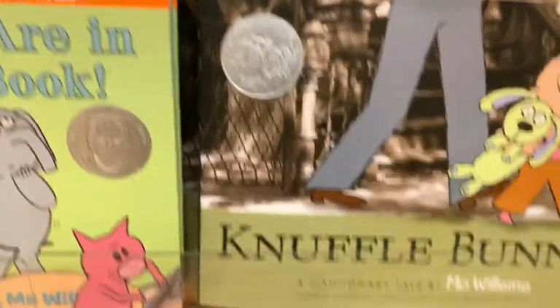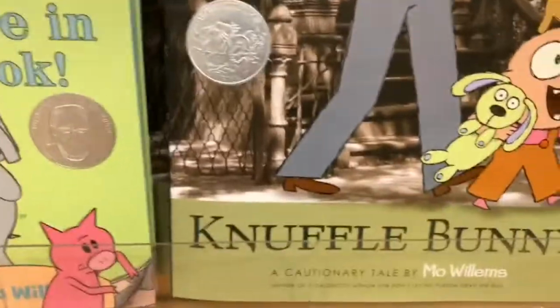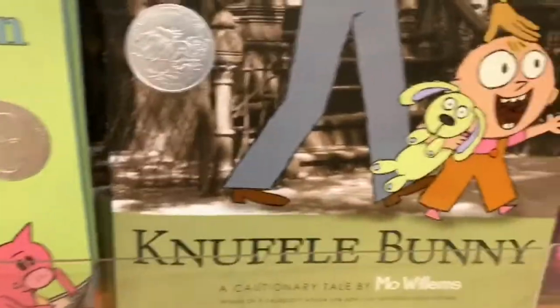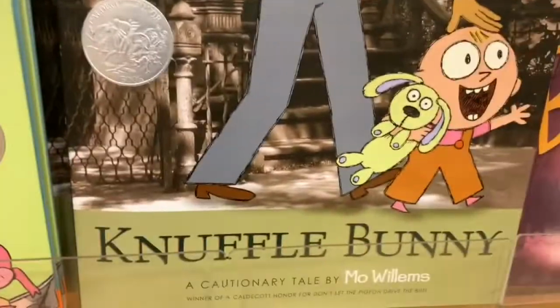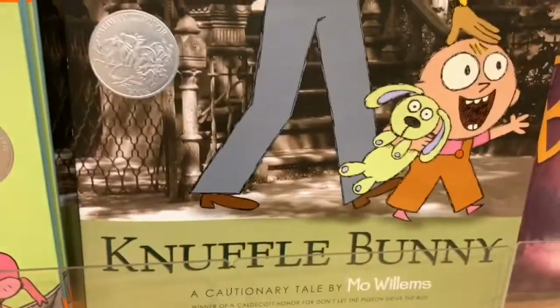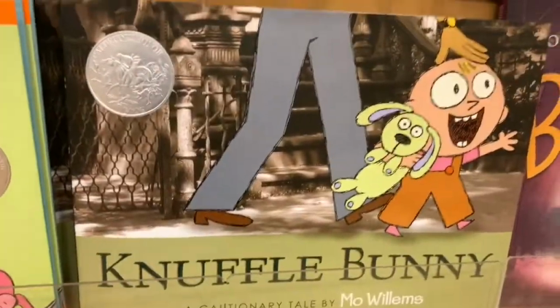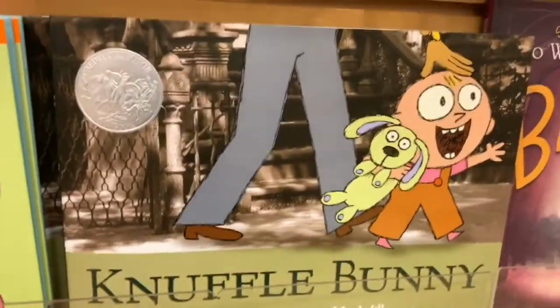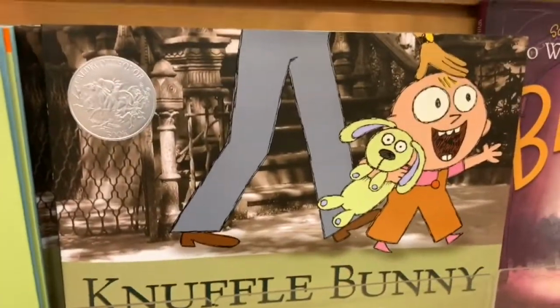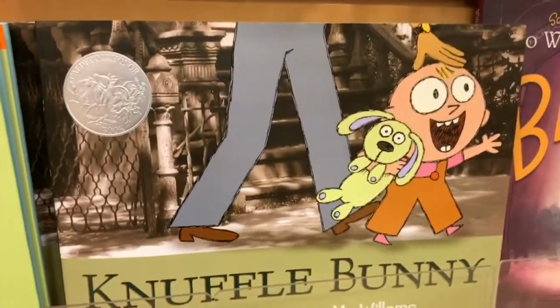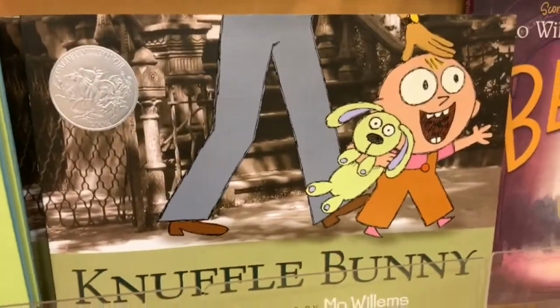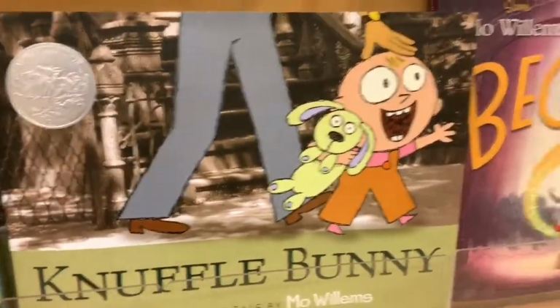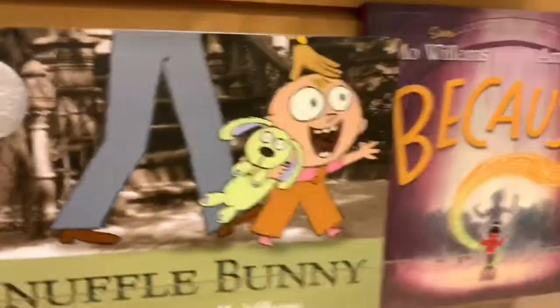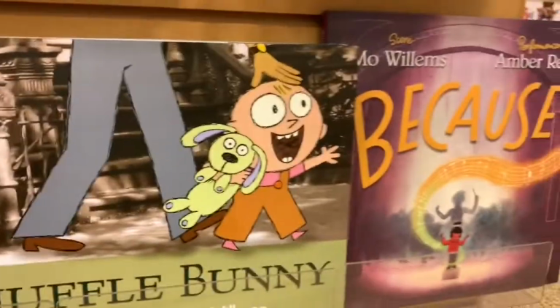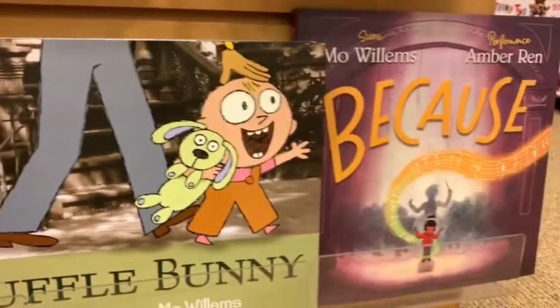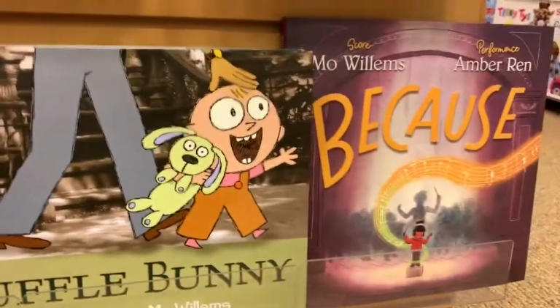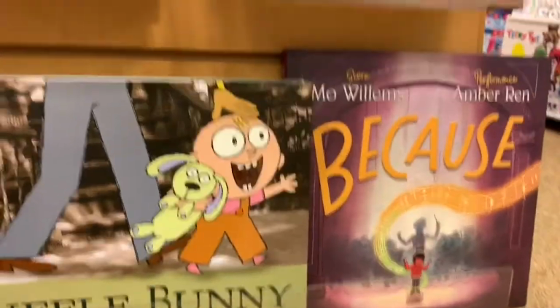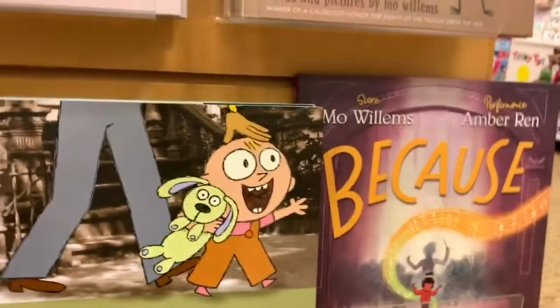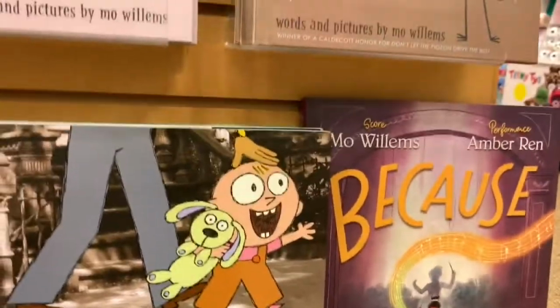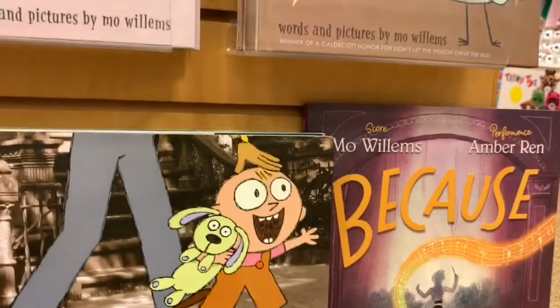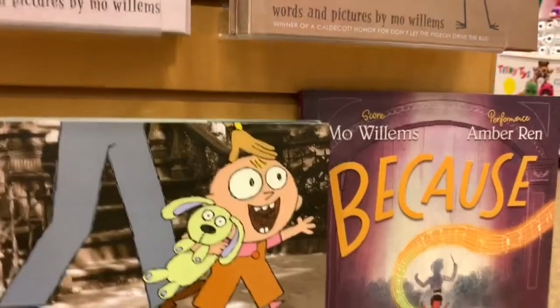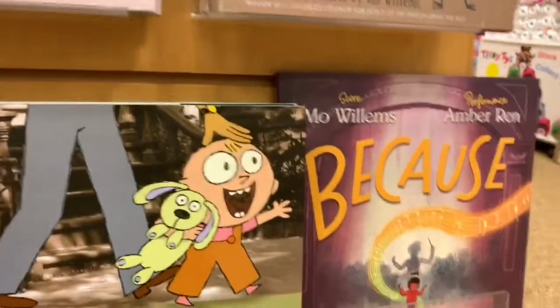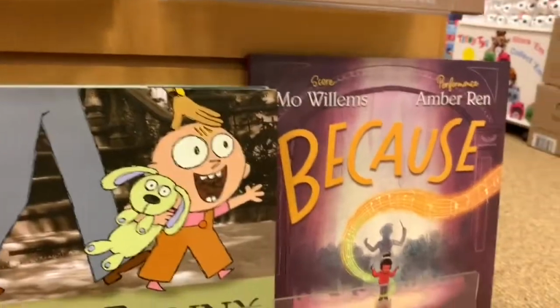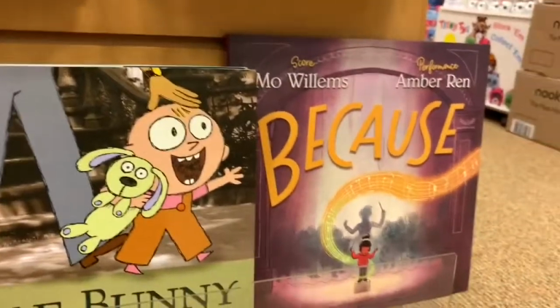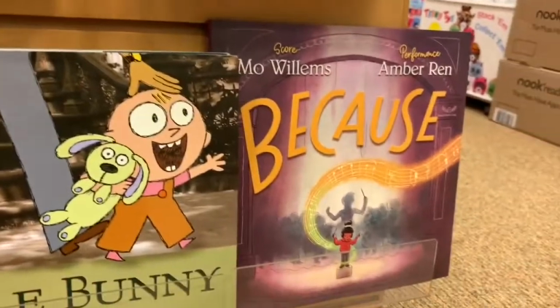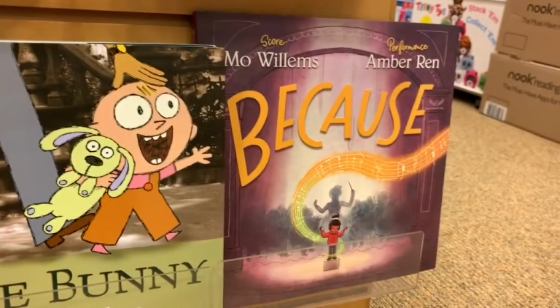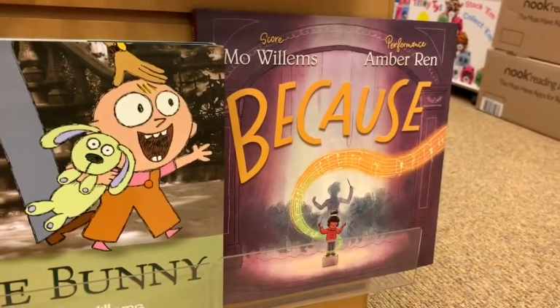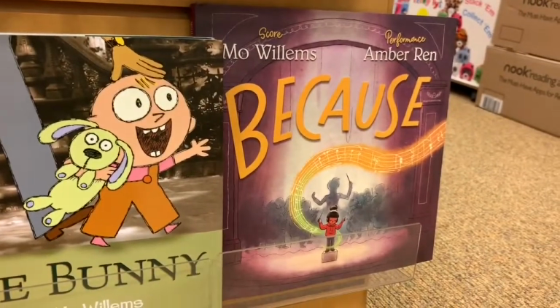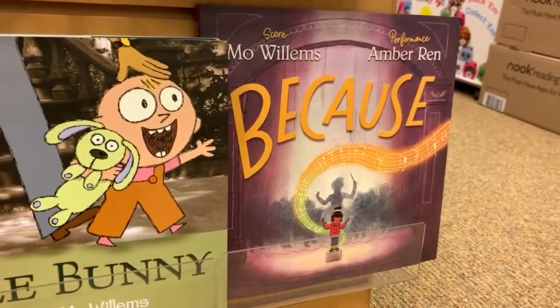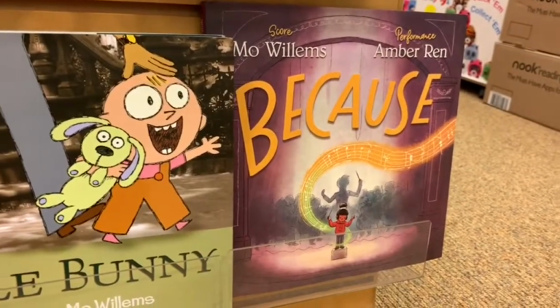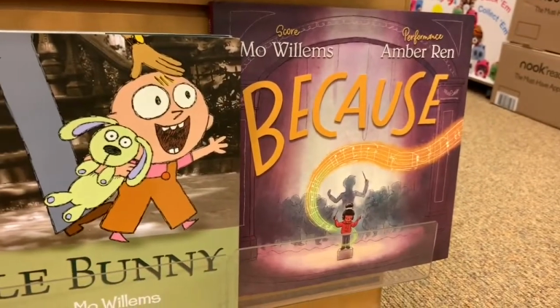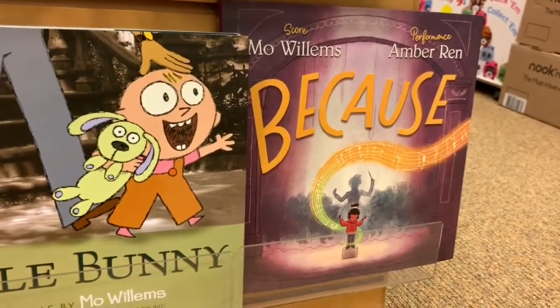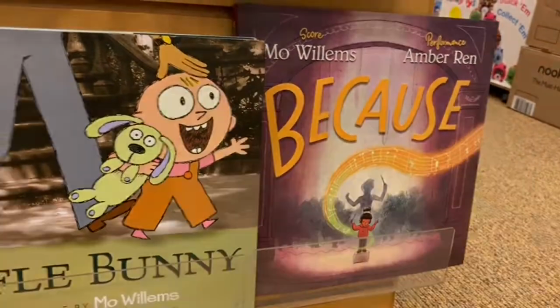Knuffle Bunny — I love Knuffle Bunny. And 'Because.' I actually haven't read 'Because' yet.